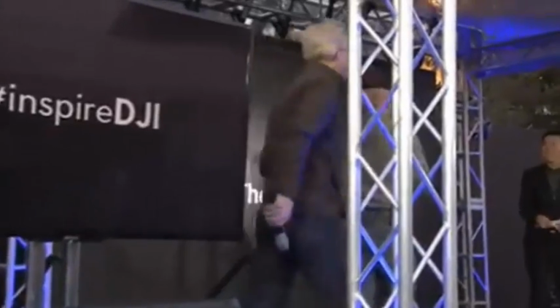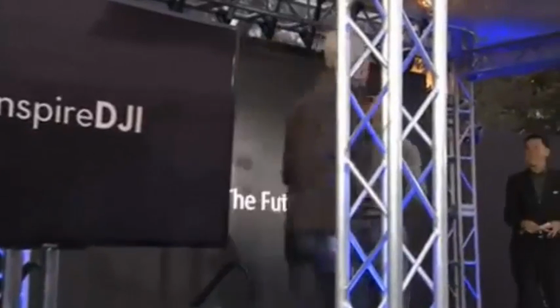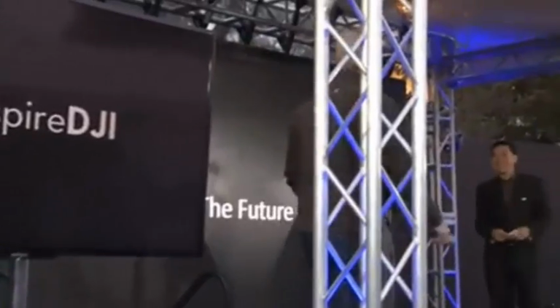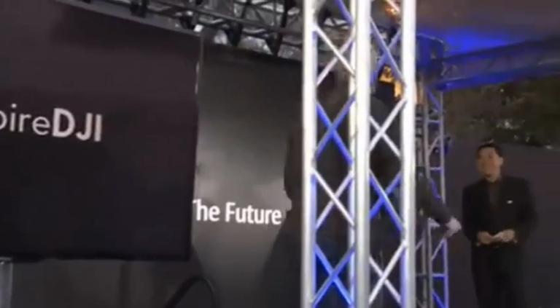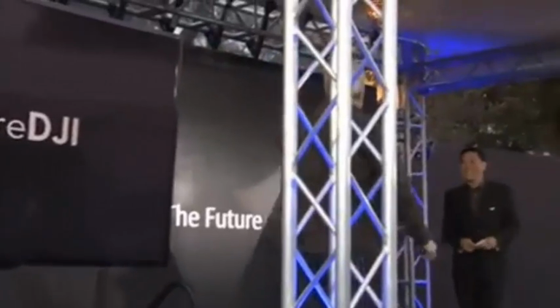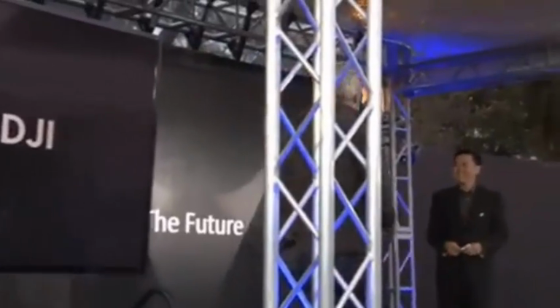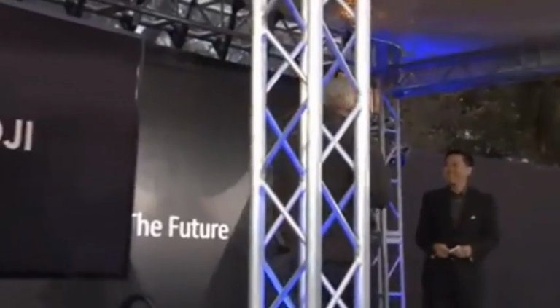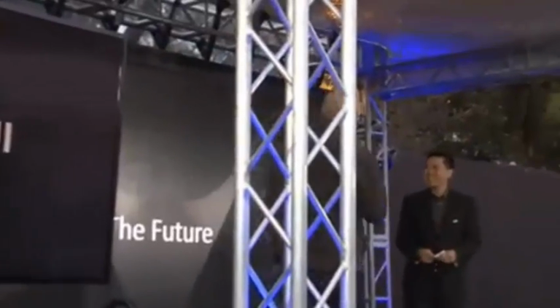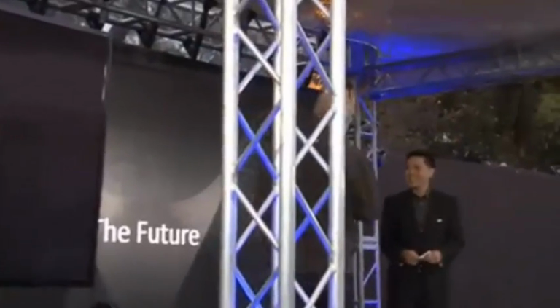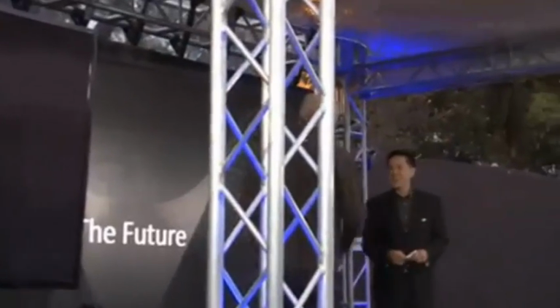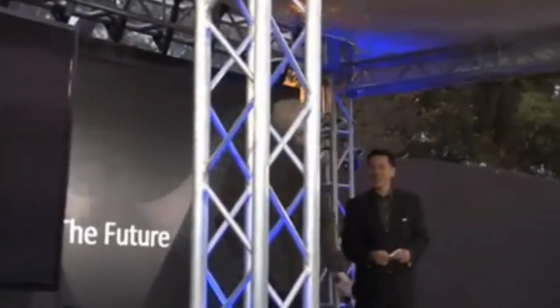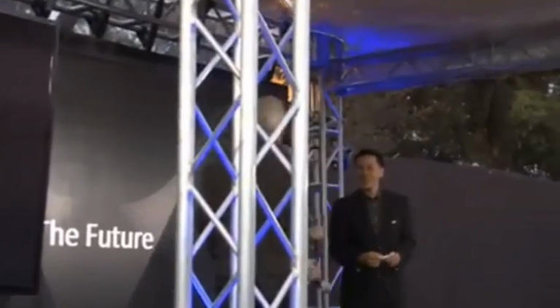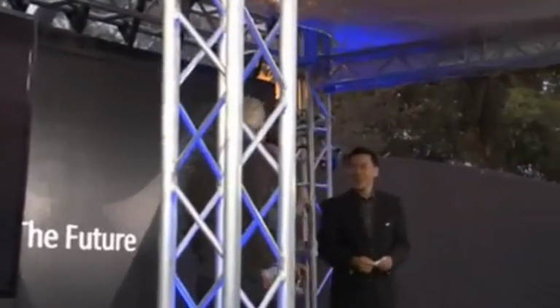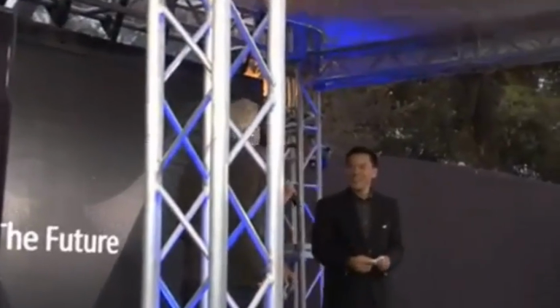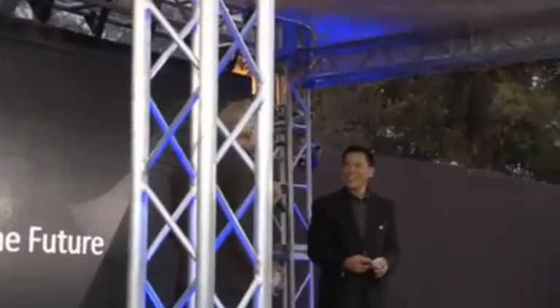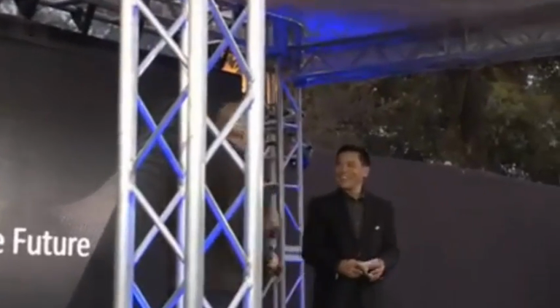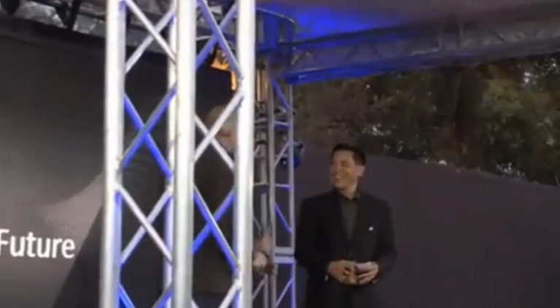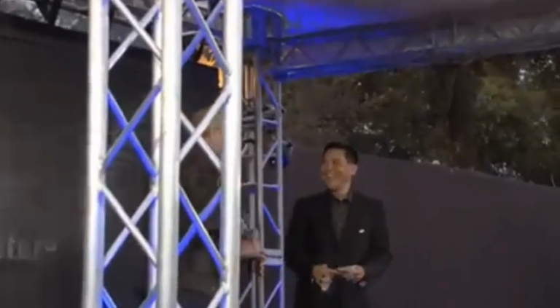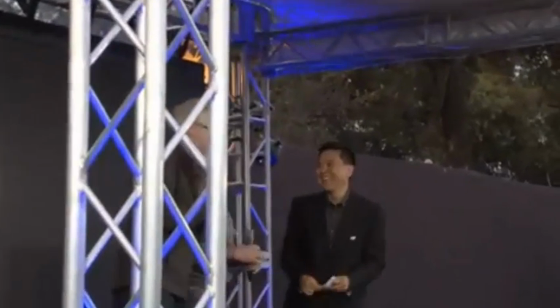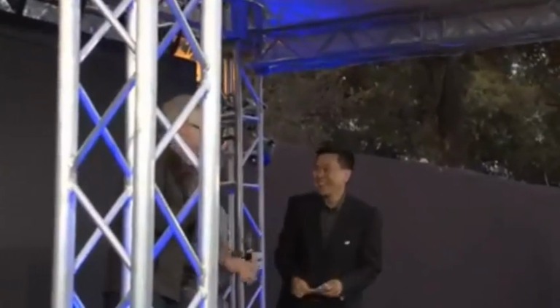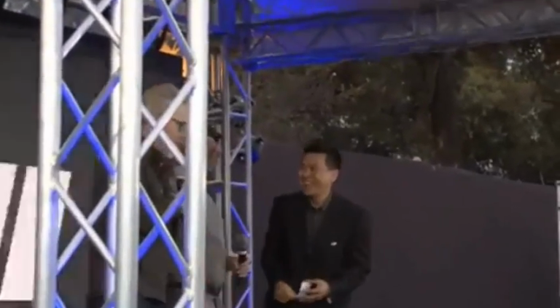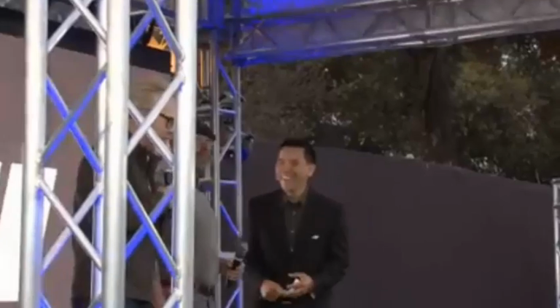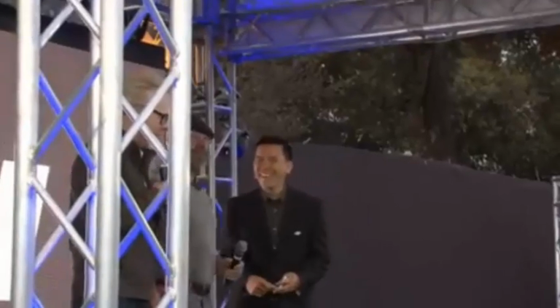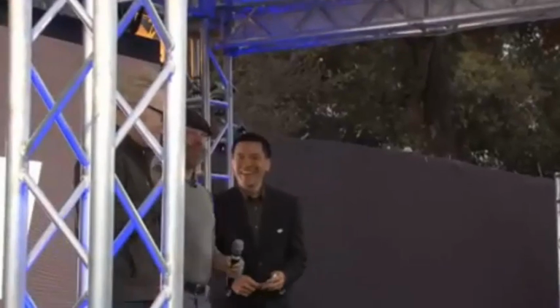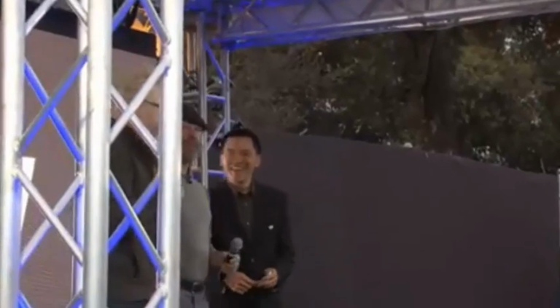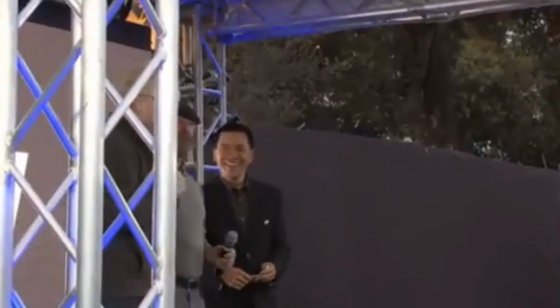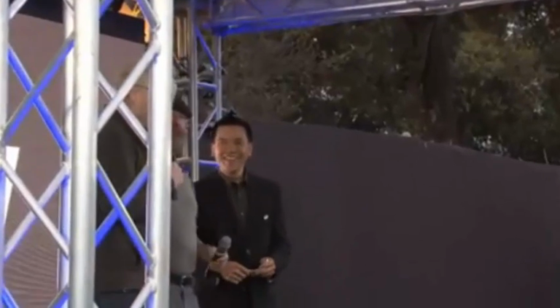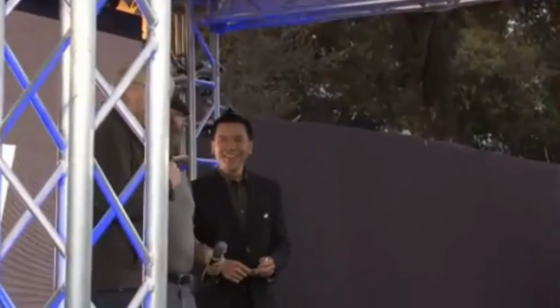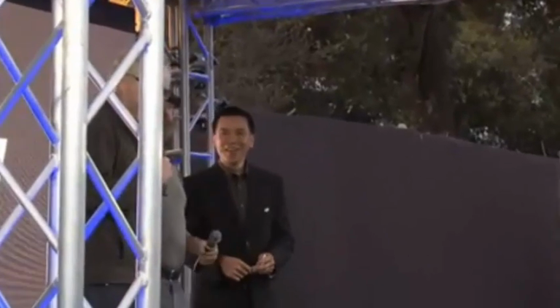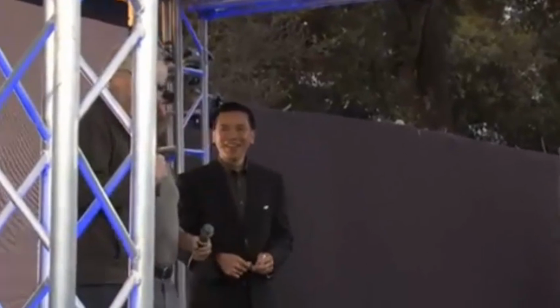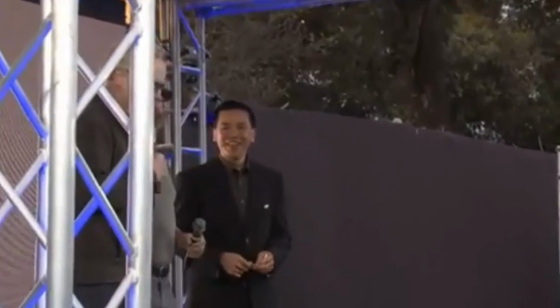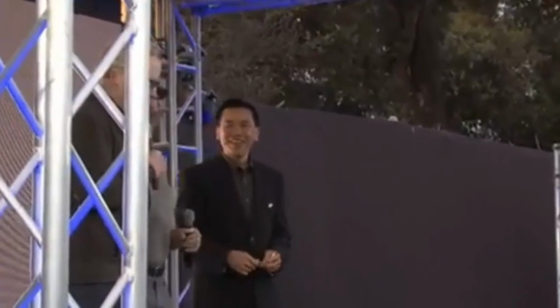Hey guys. Hello. Thanks so much for coming. Thanks for bringing us out to show us some new toys.